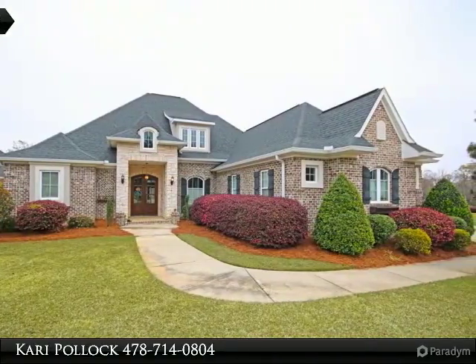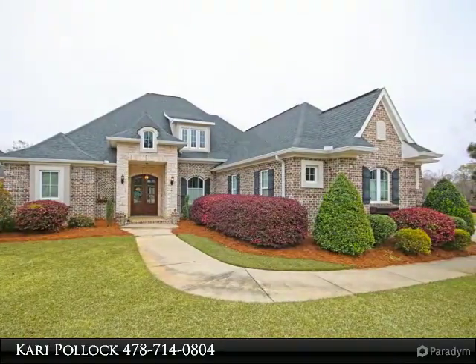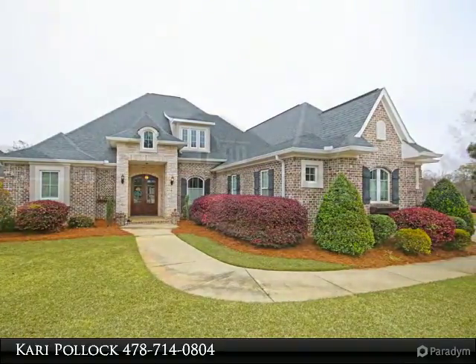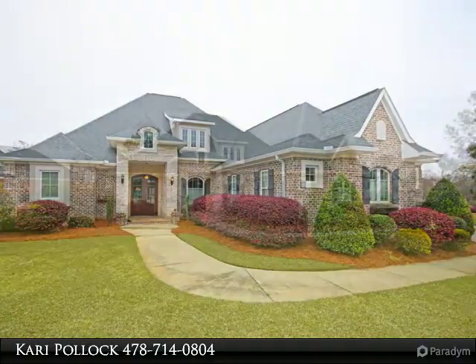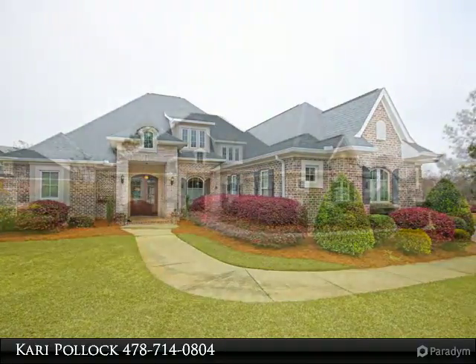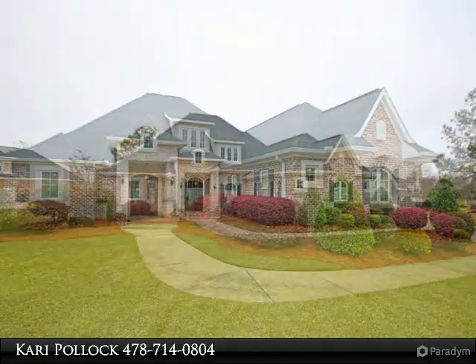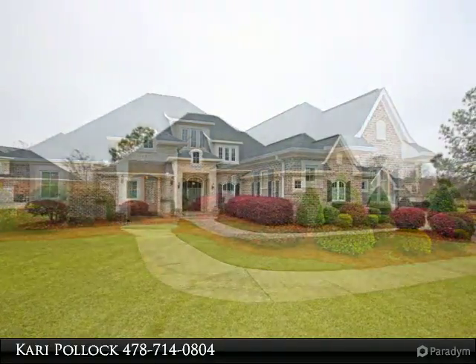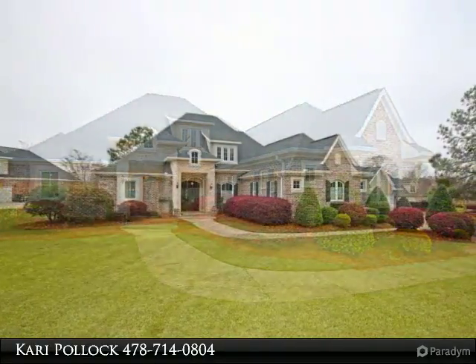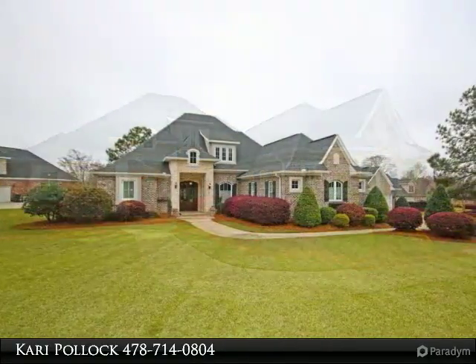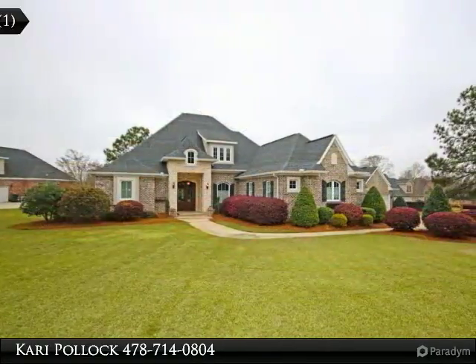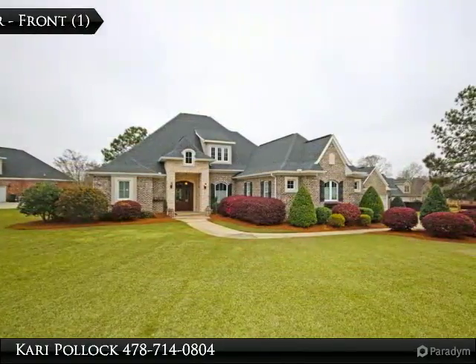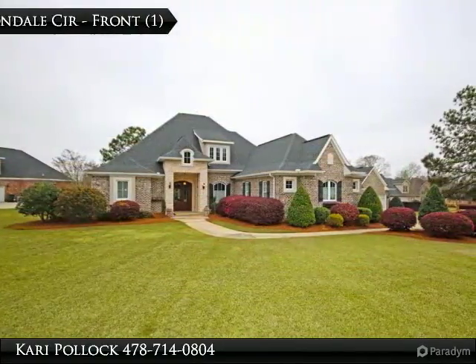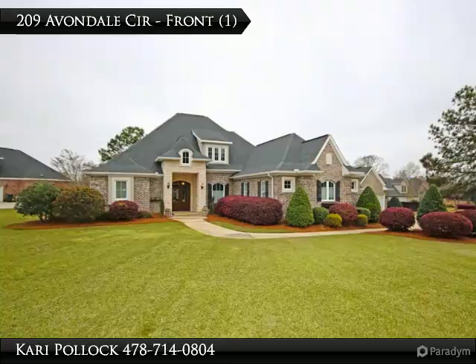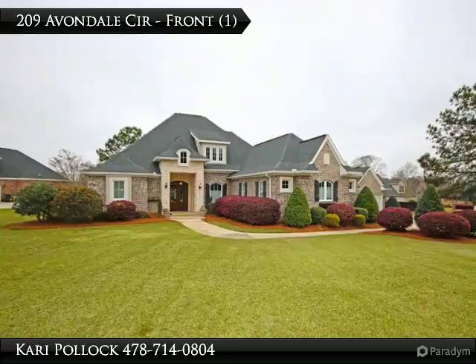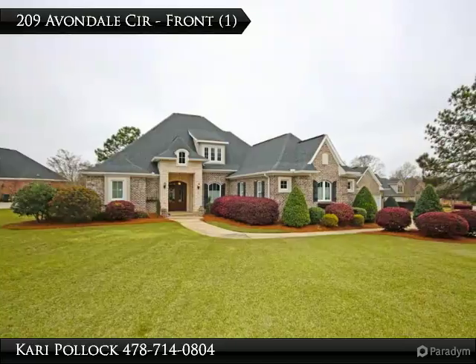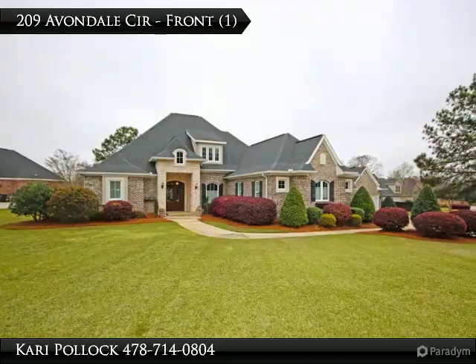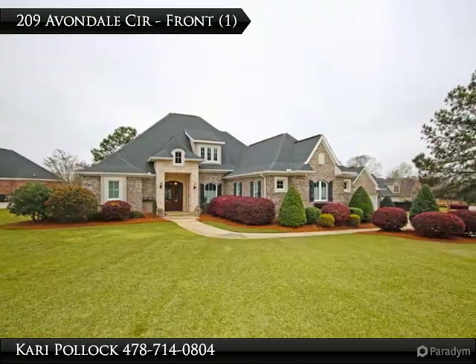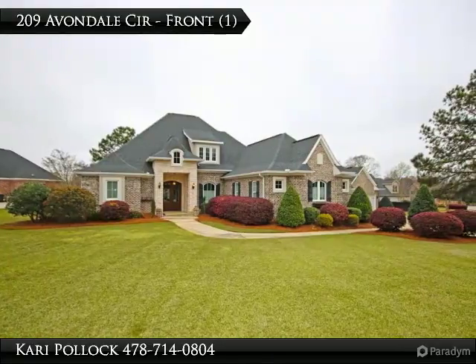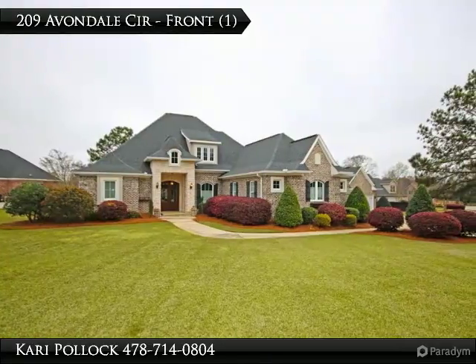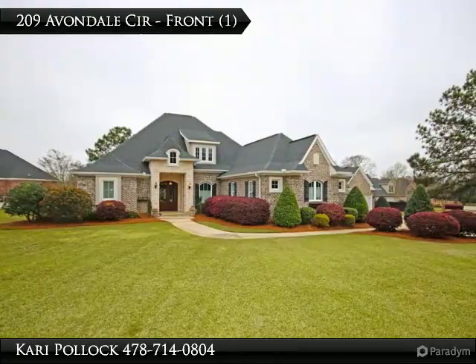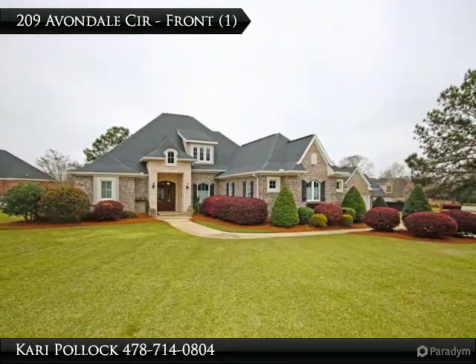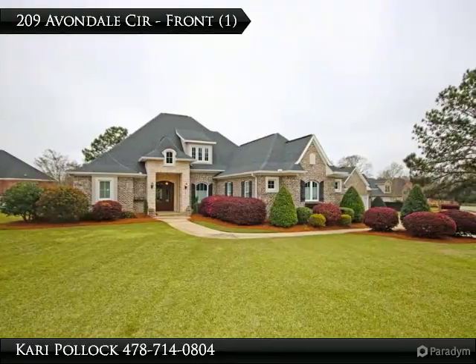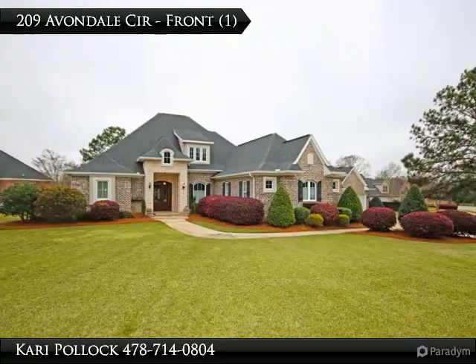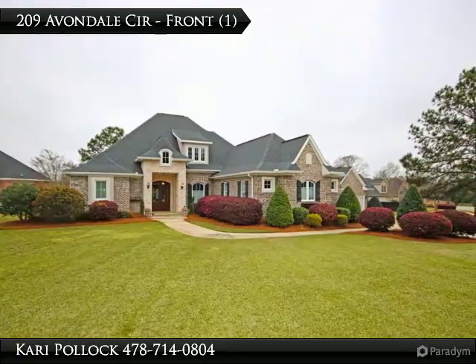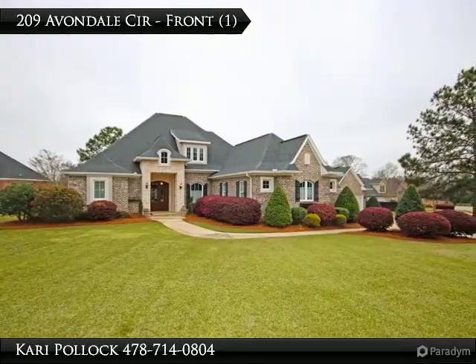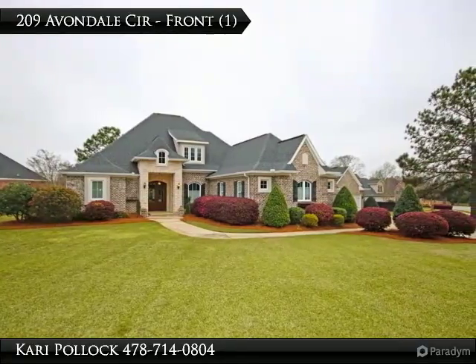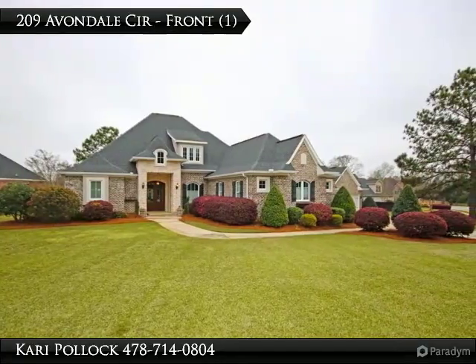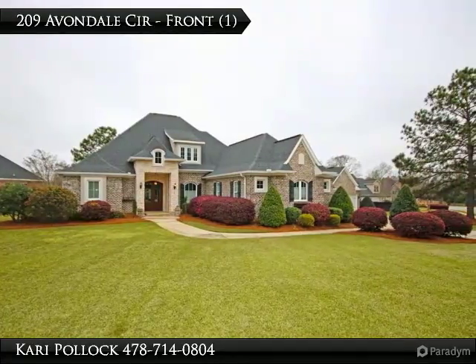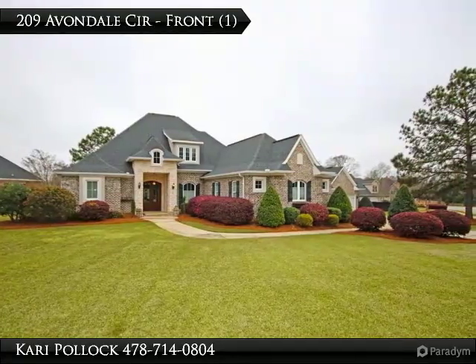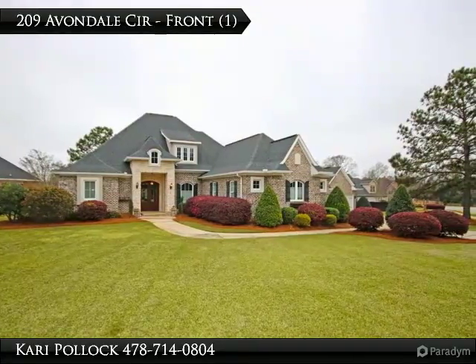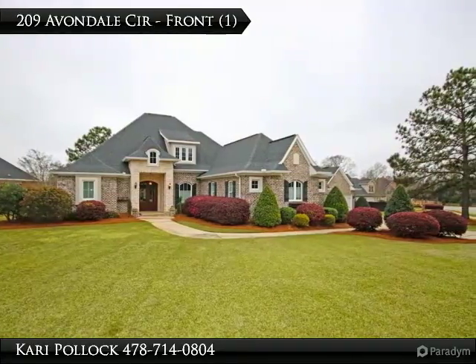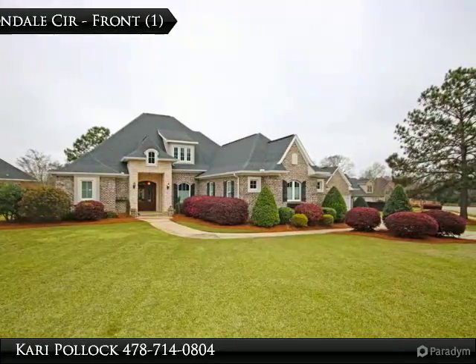The community pool is gearing up for the summer season around the corner. Do not wait long or this one will be gone.